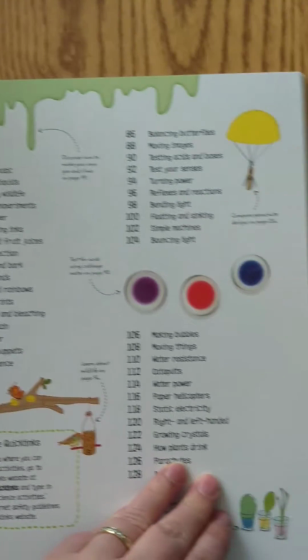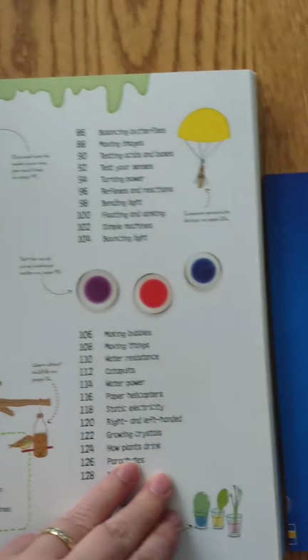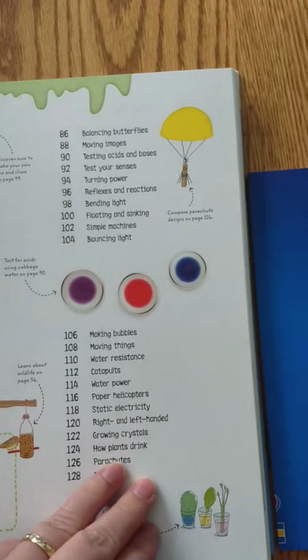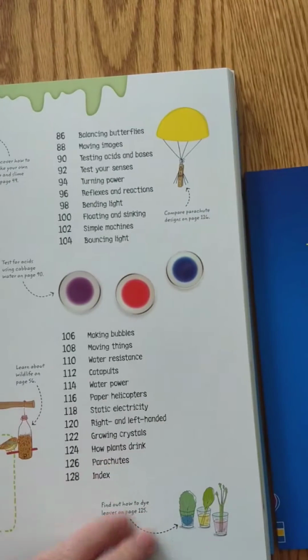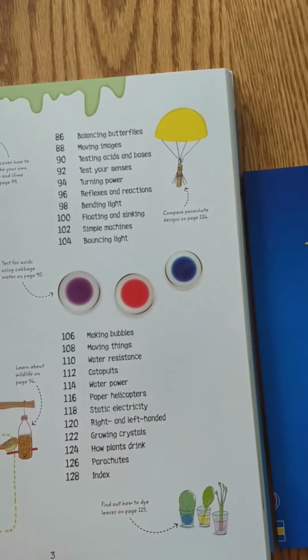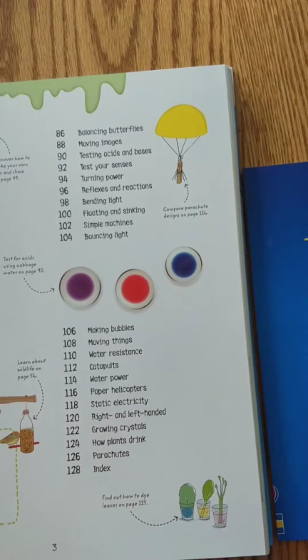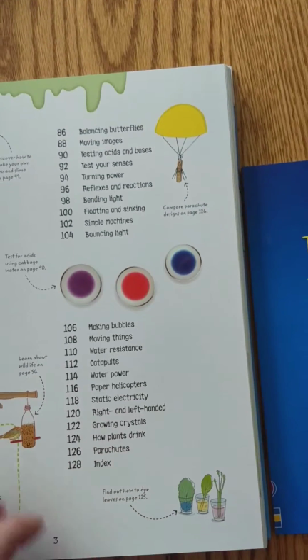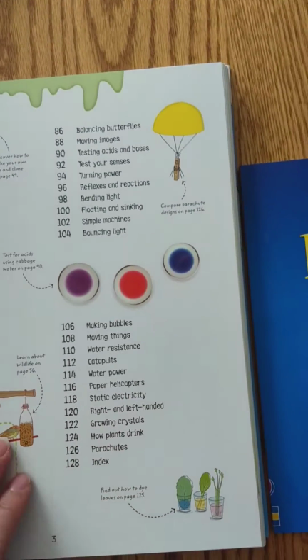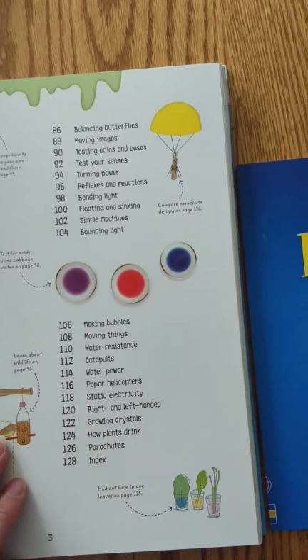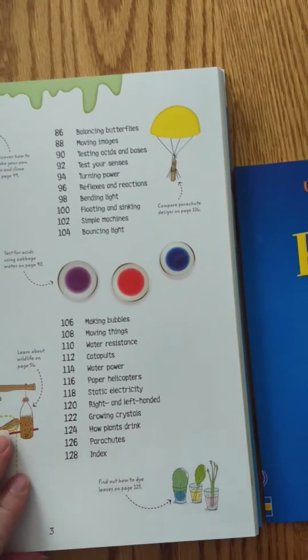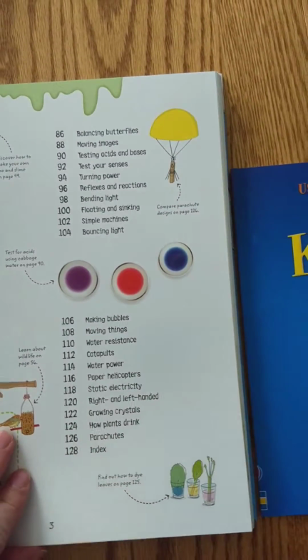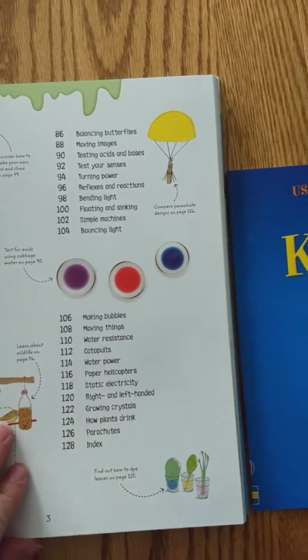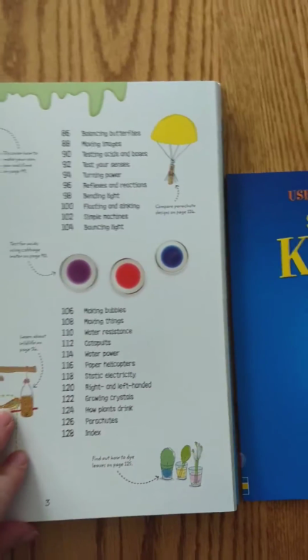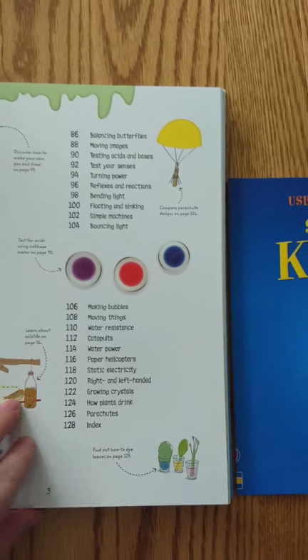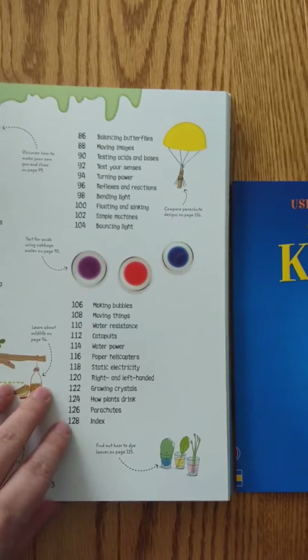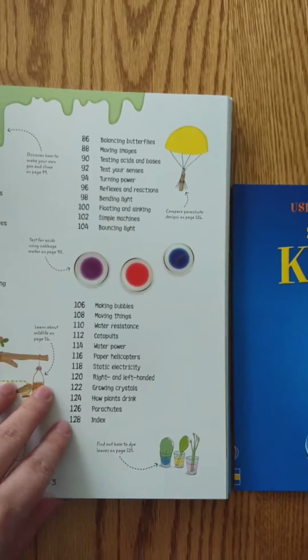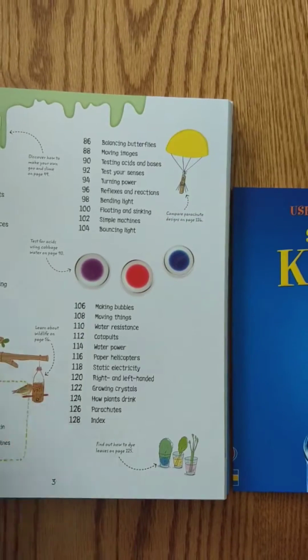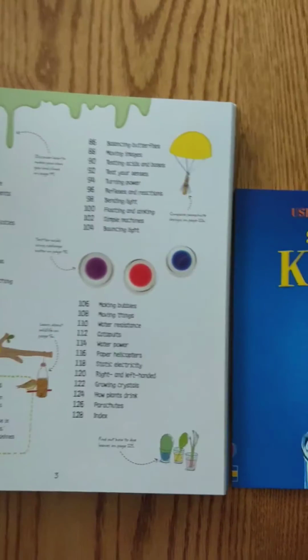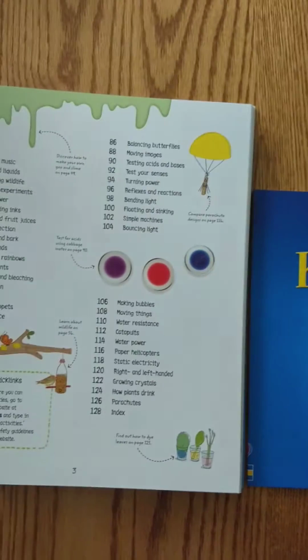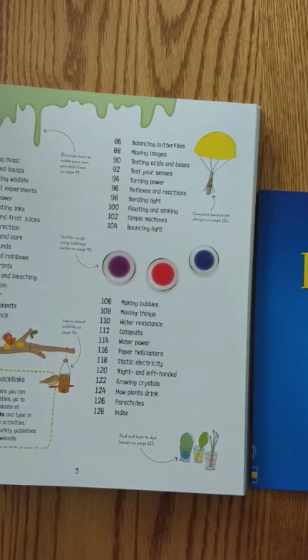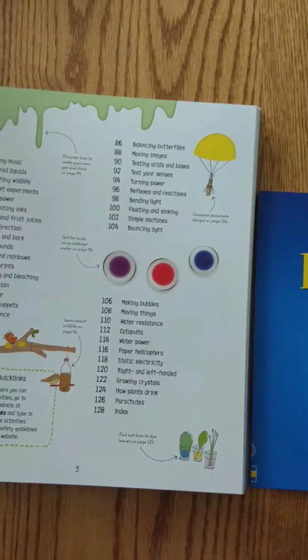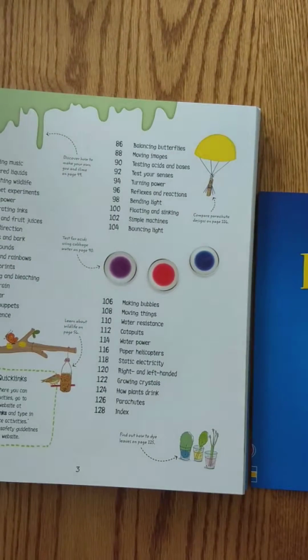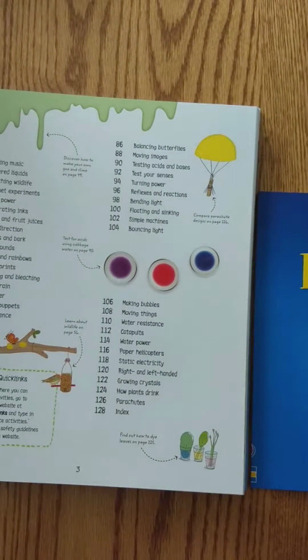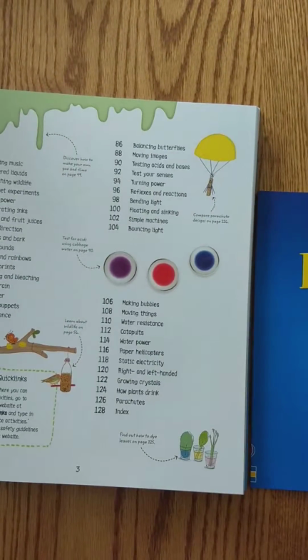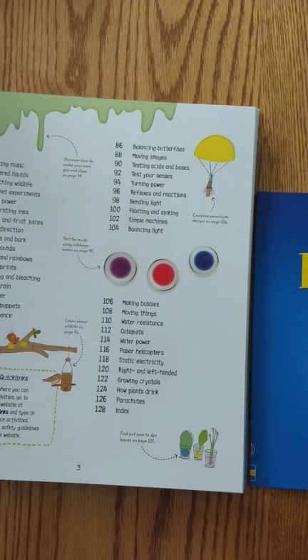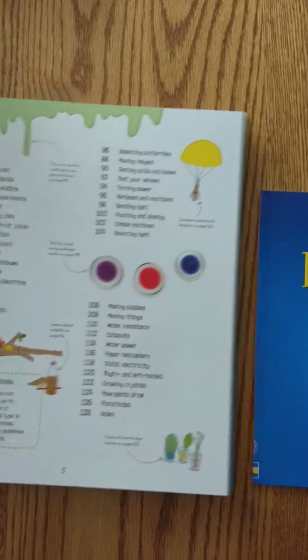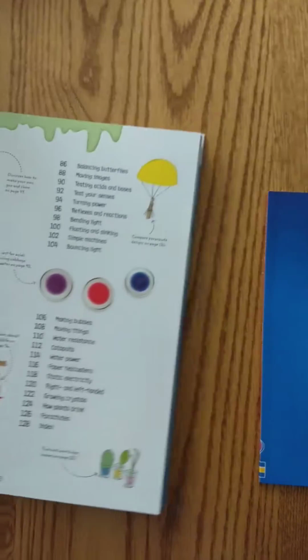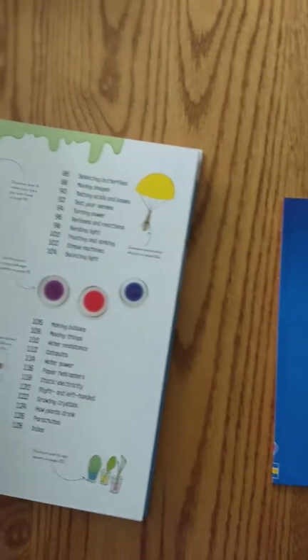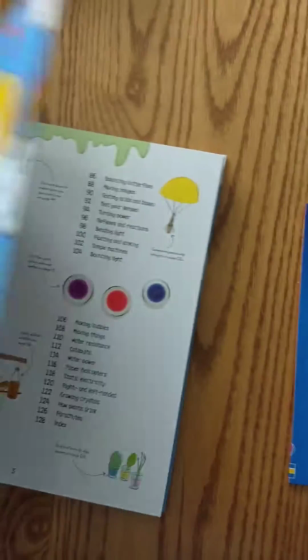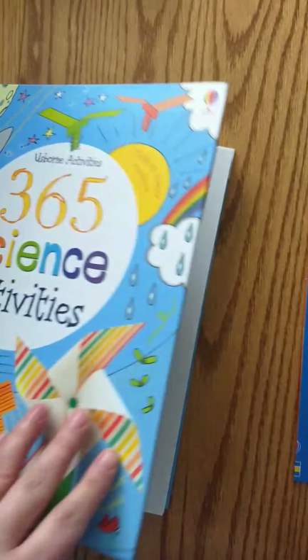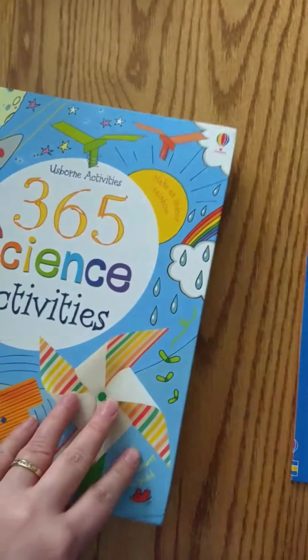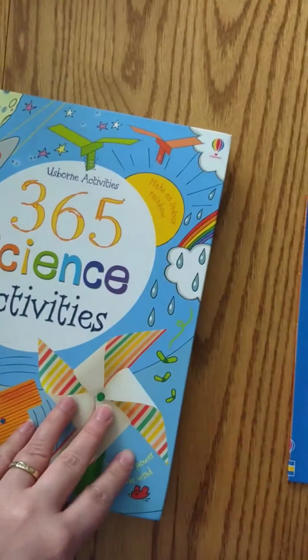Air power, paper helicopters, water power — all of that. There's quite a variety in this book.